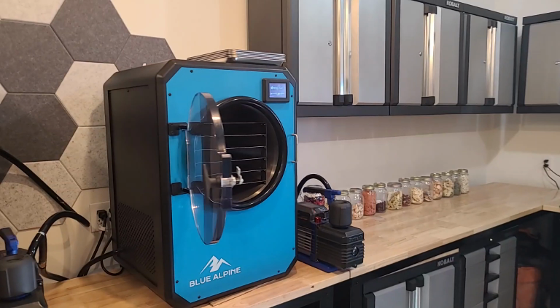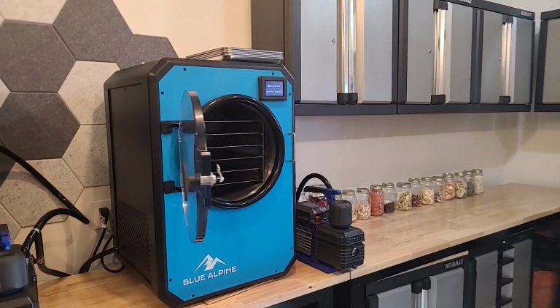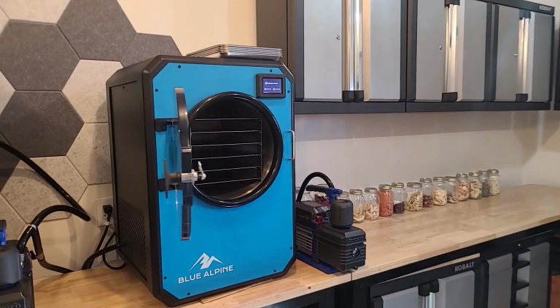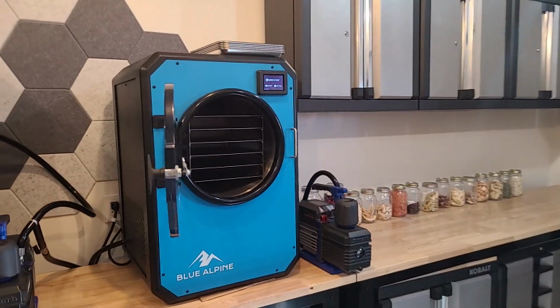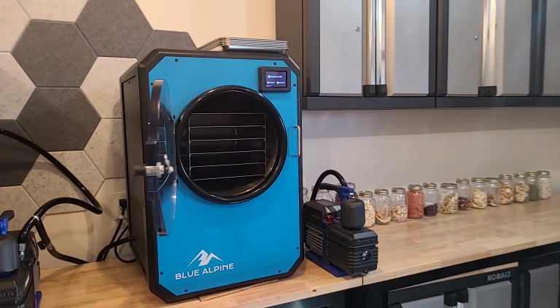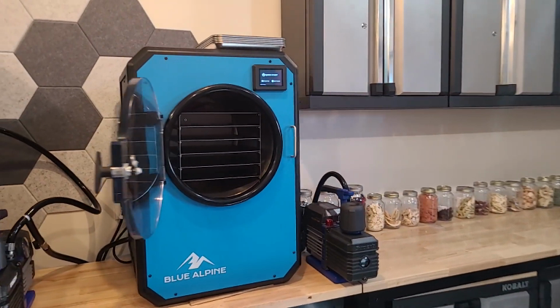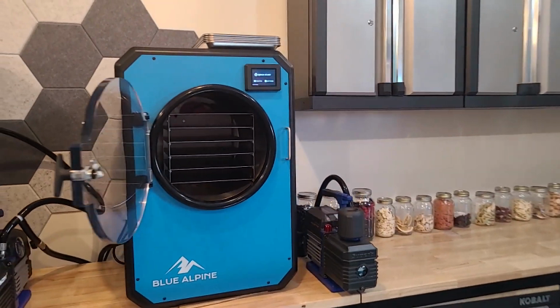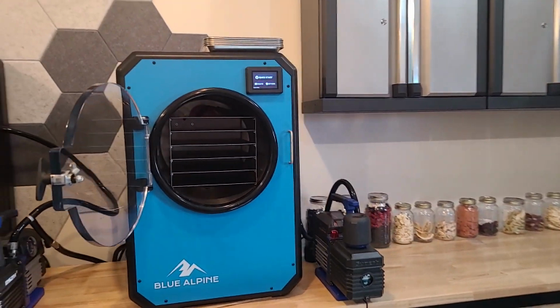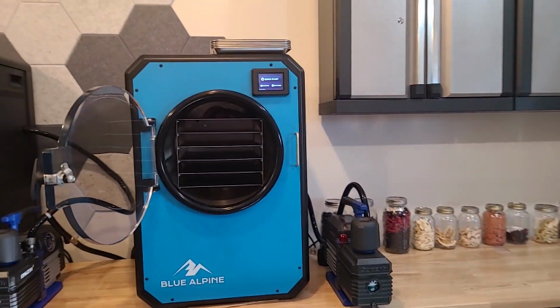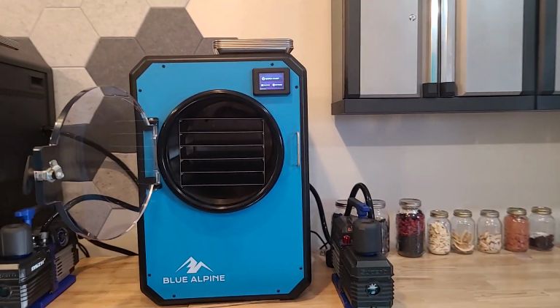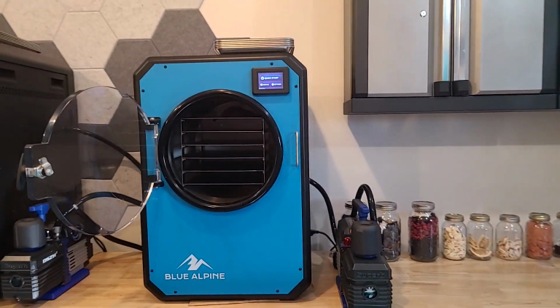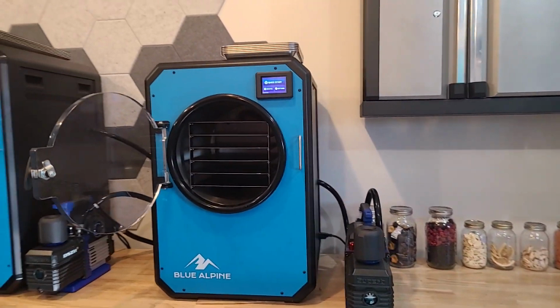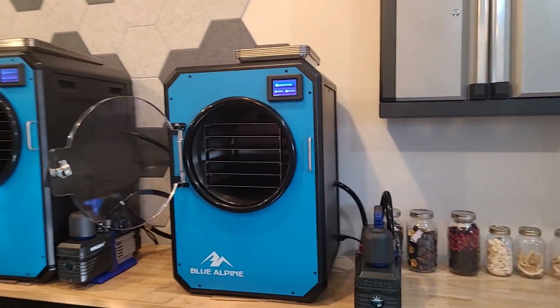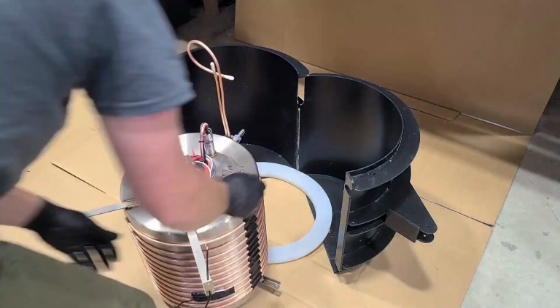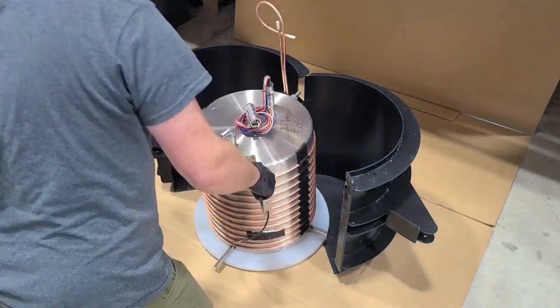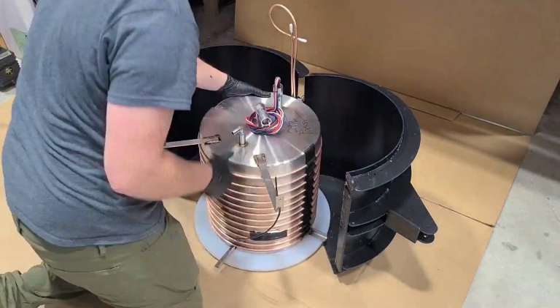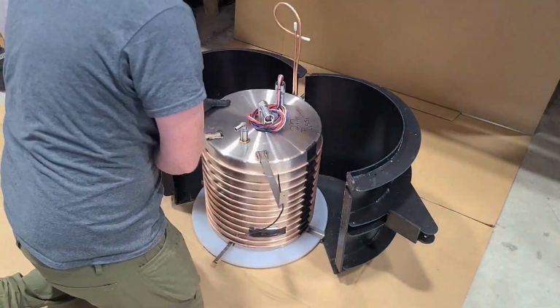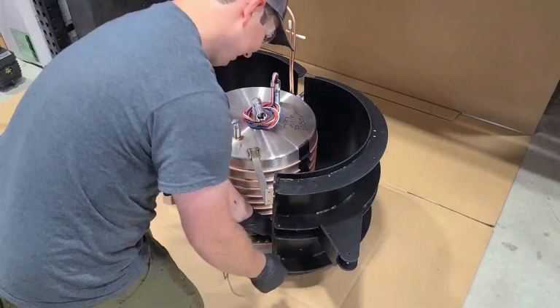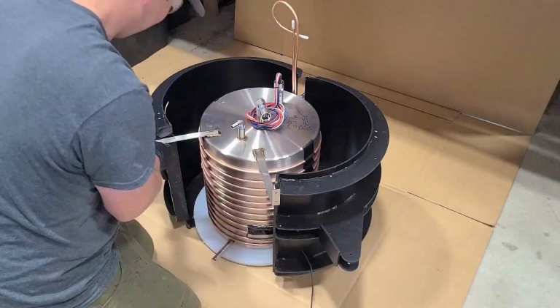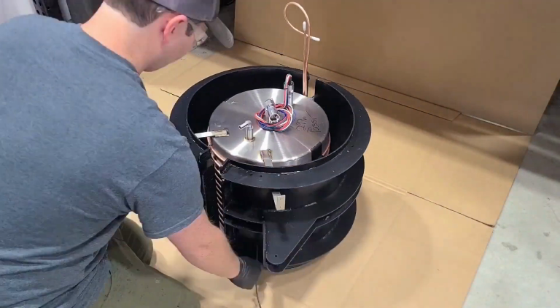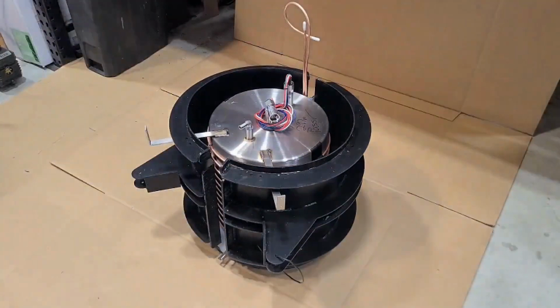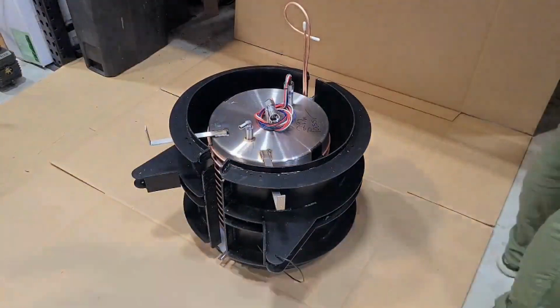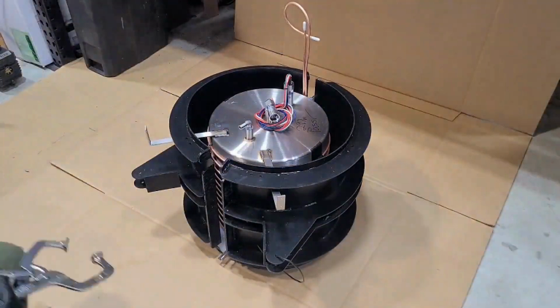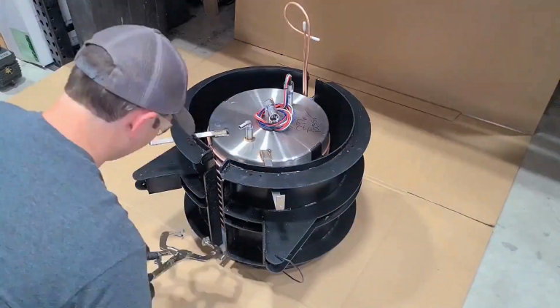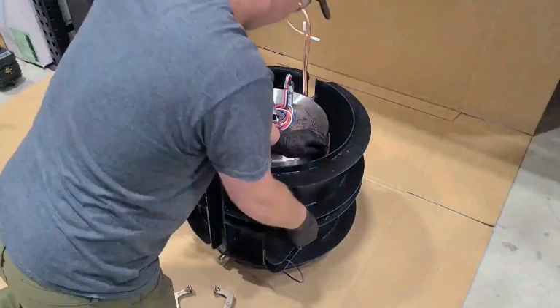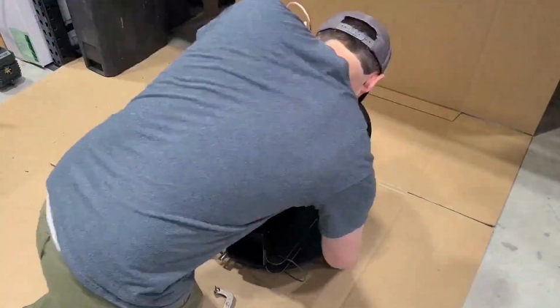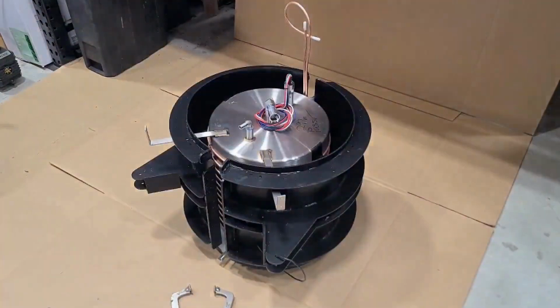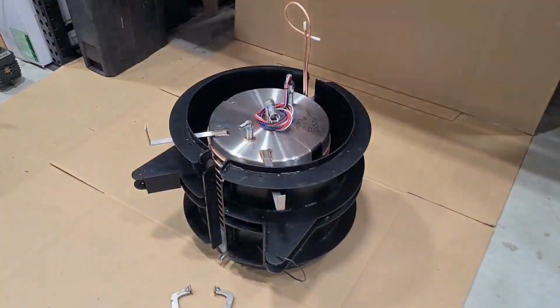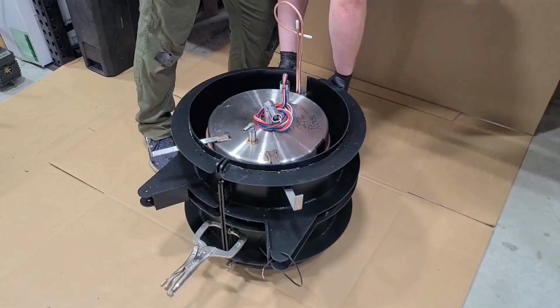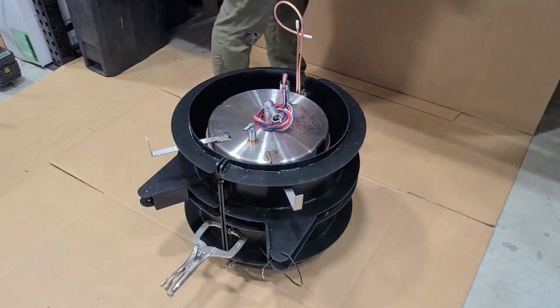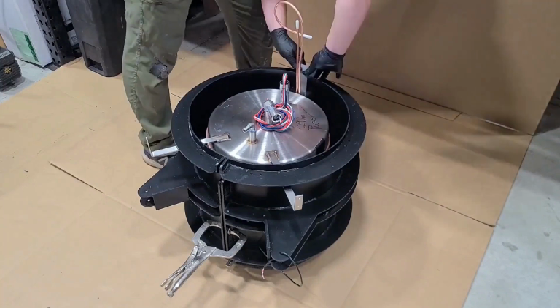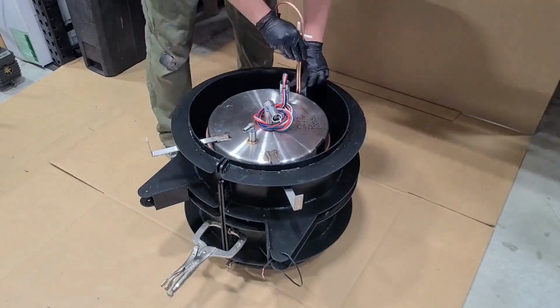This is how we build a freeze dryer from start to finish. The welding process as well as the copper wrapping process took place previously.